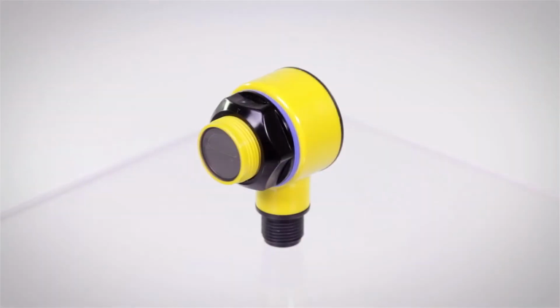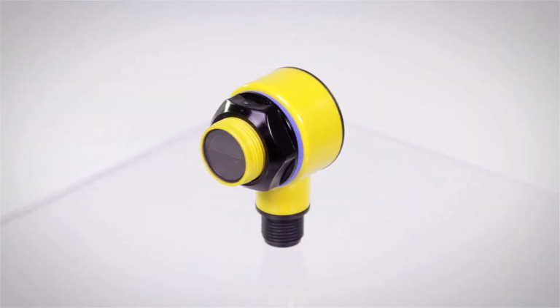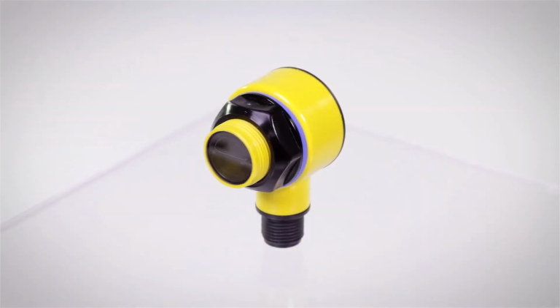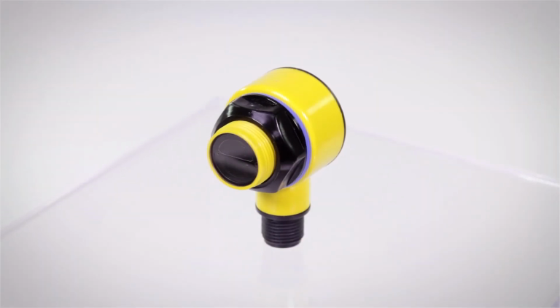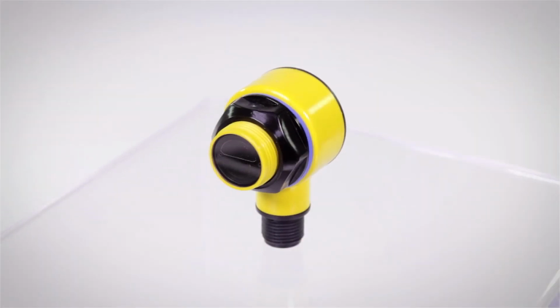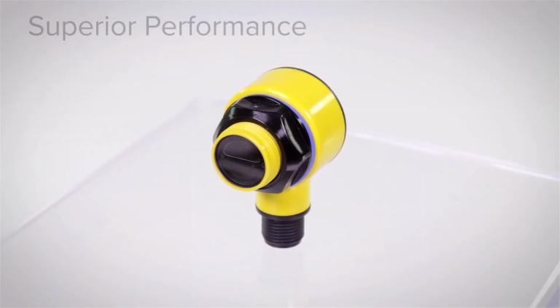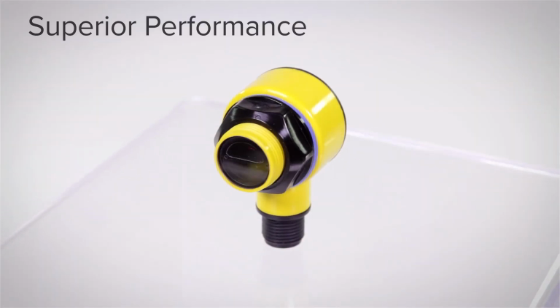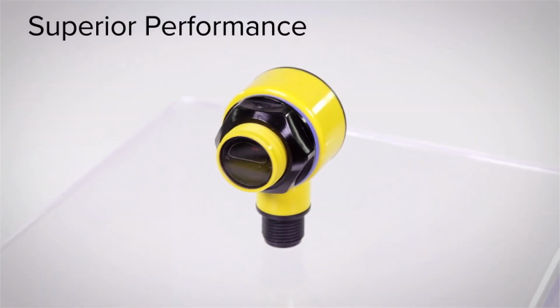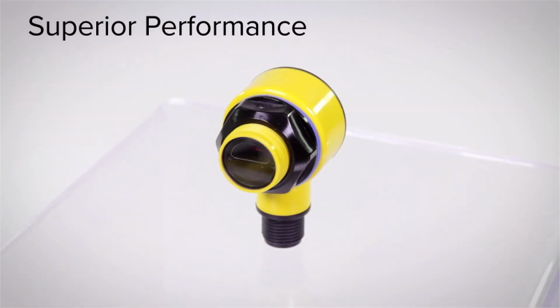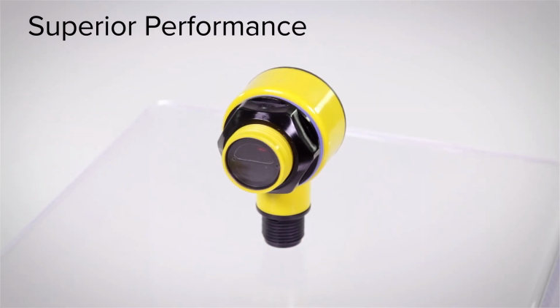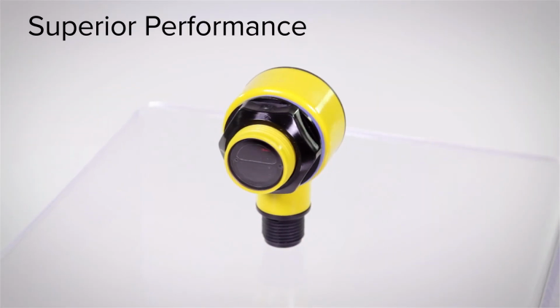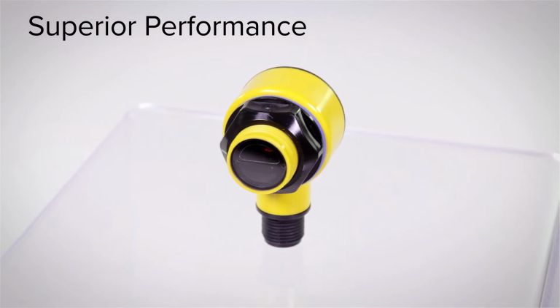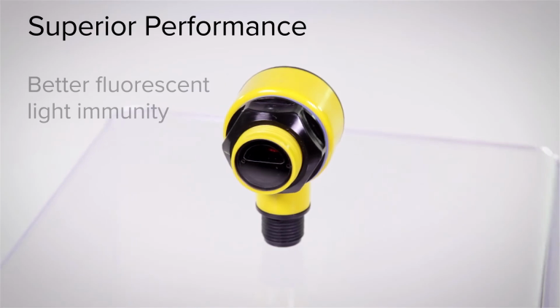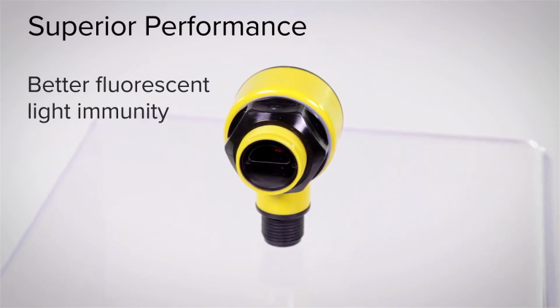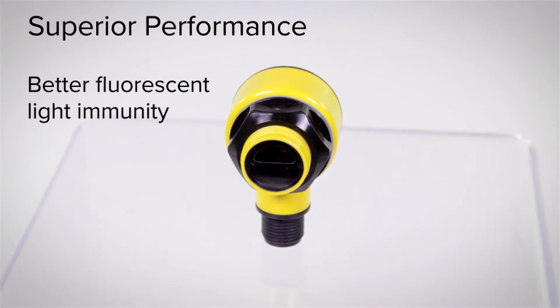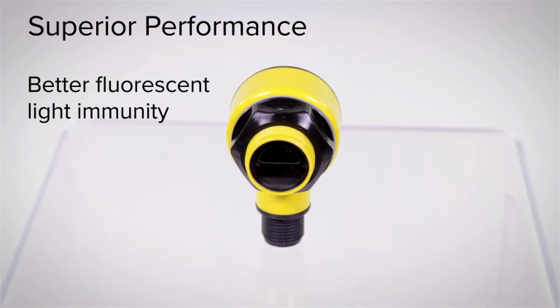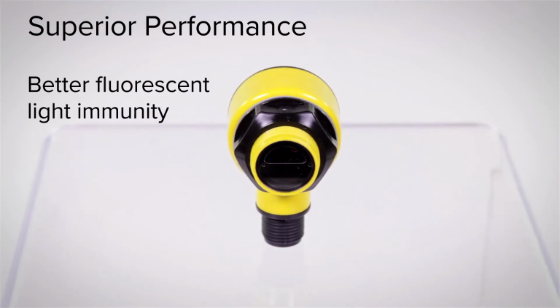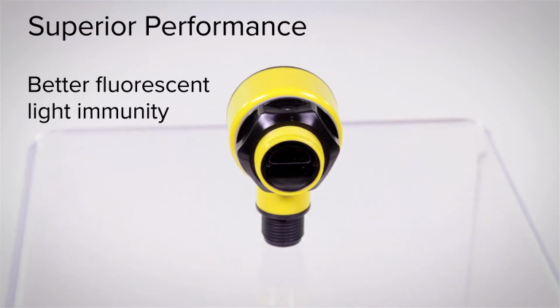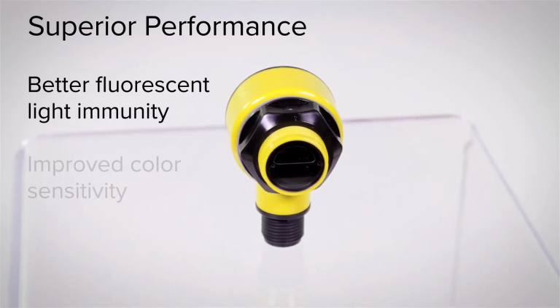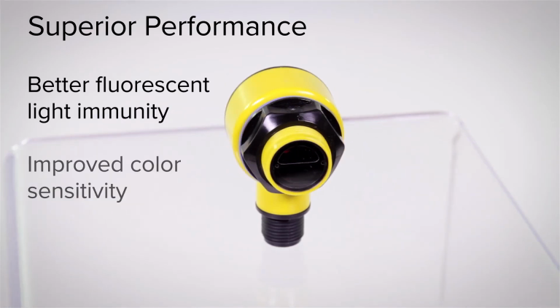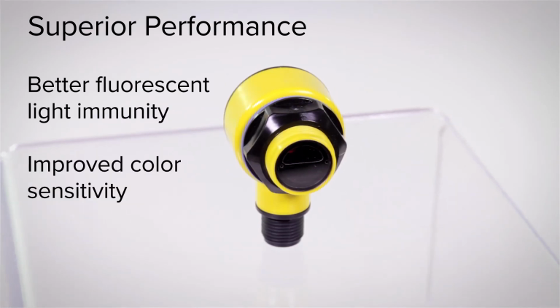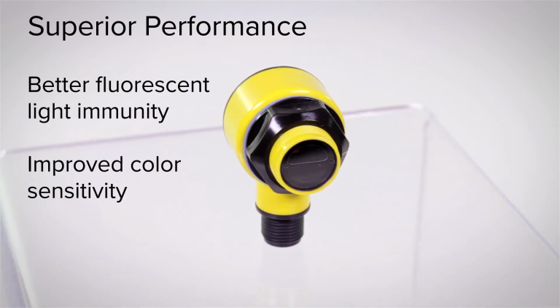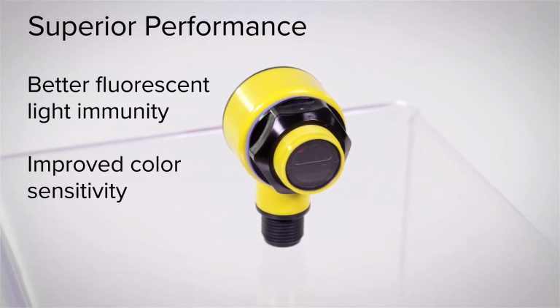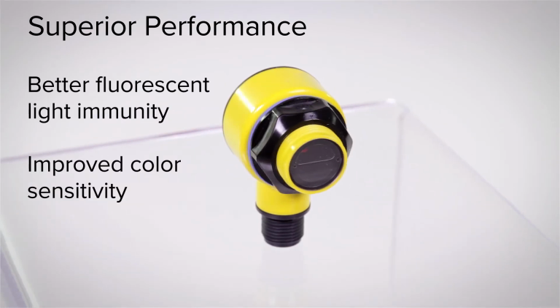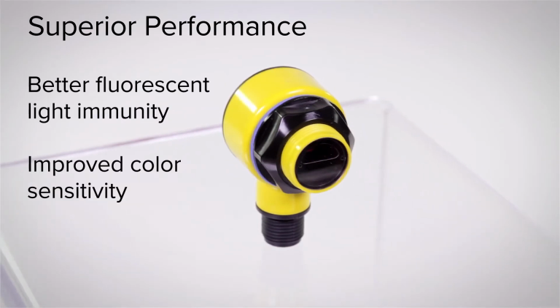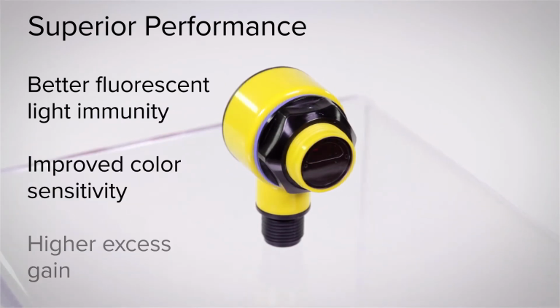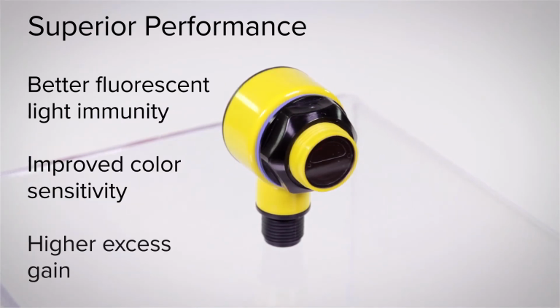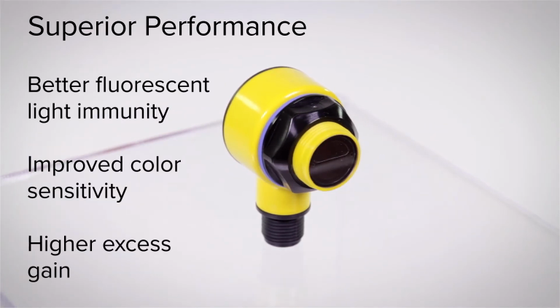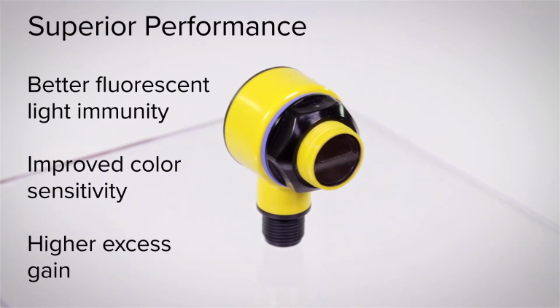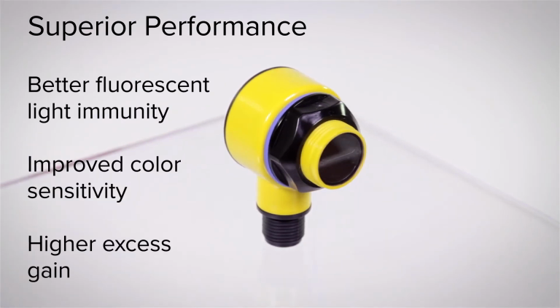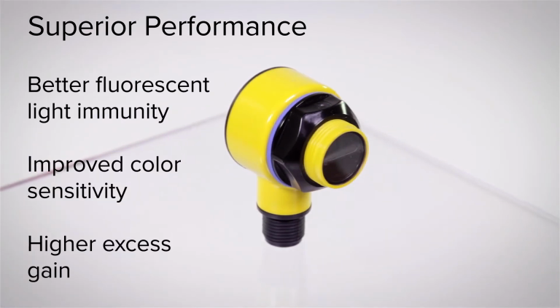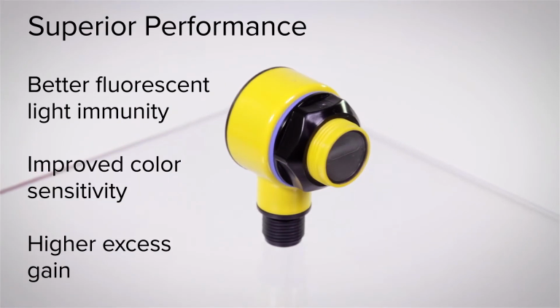The T18-2 sensor has superior performance with better fluorescent light immunity, improved color sensitivity, and higher excess gain.